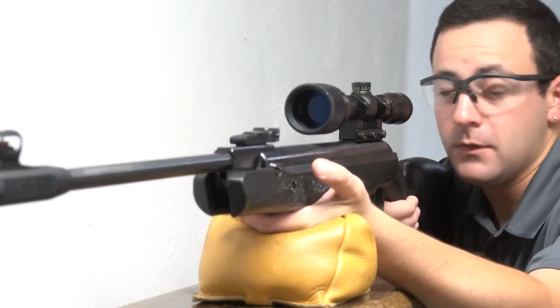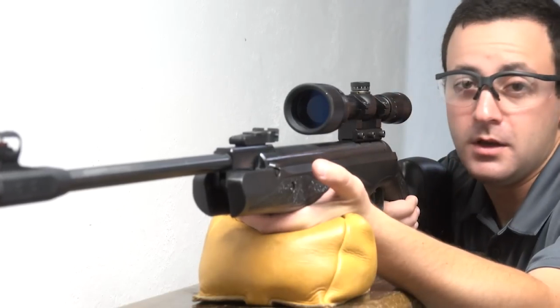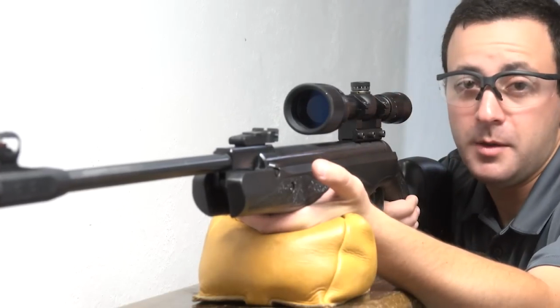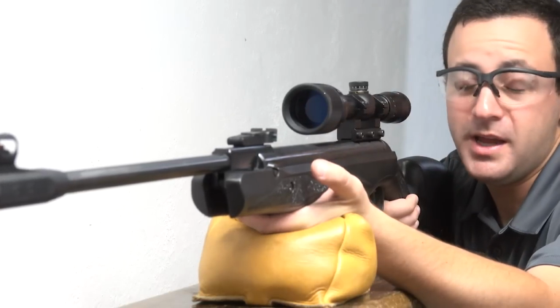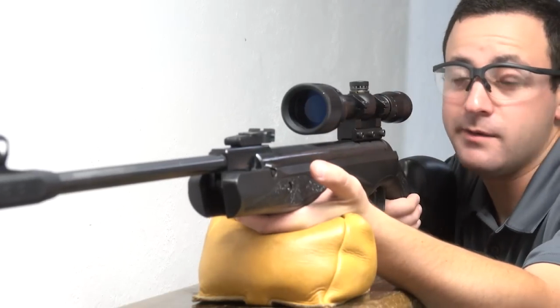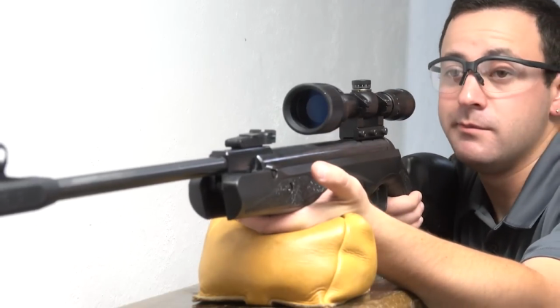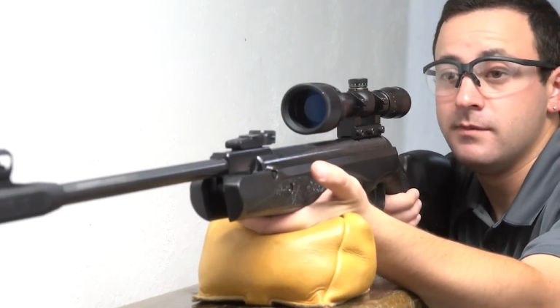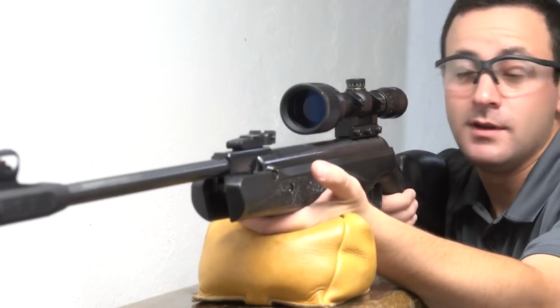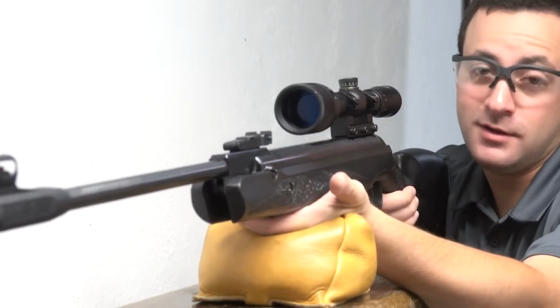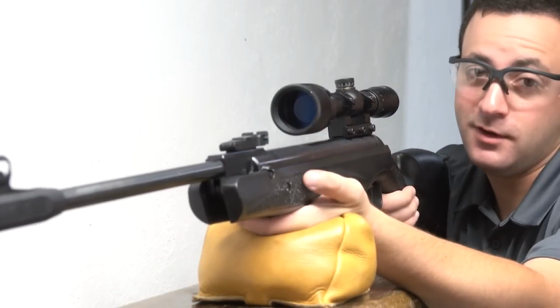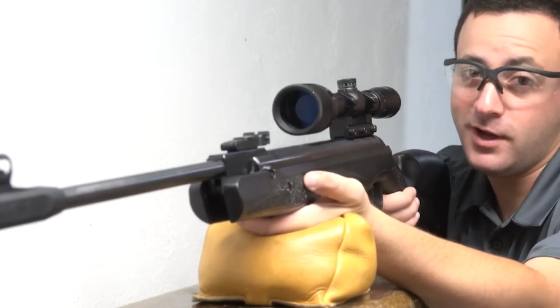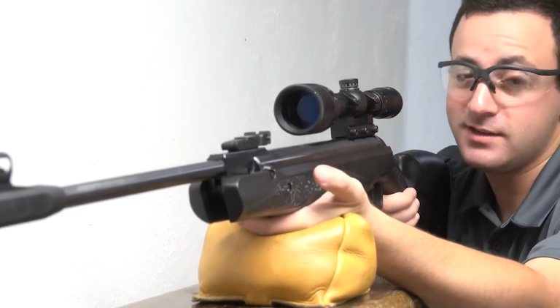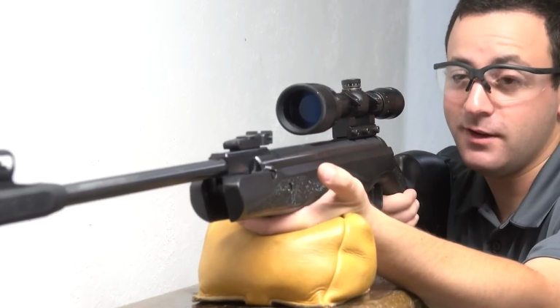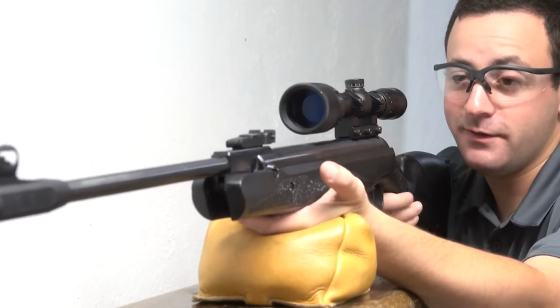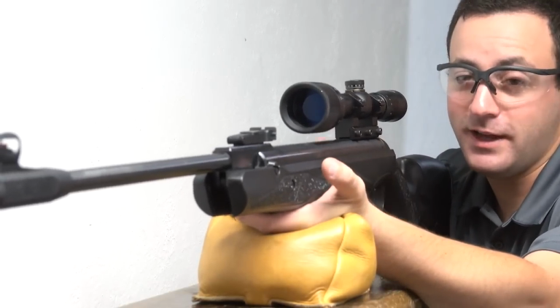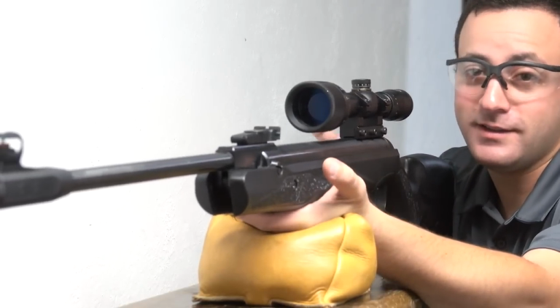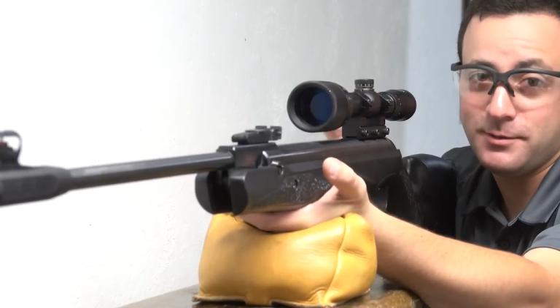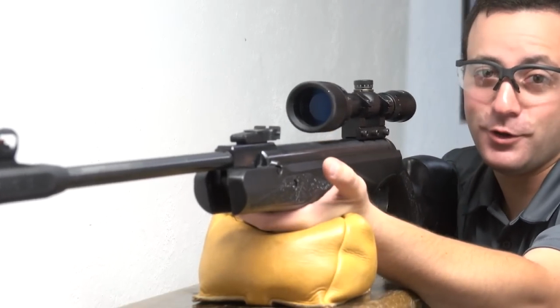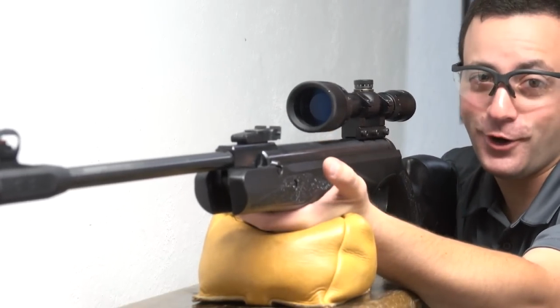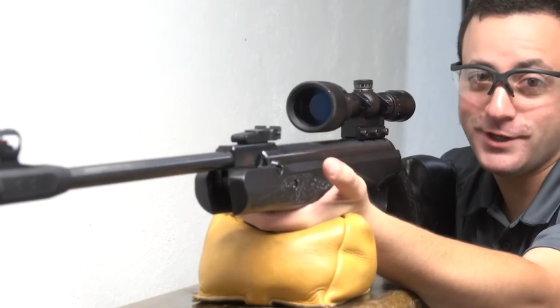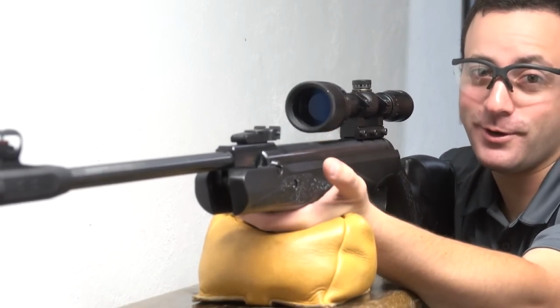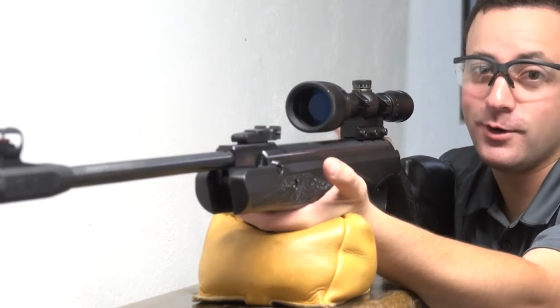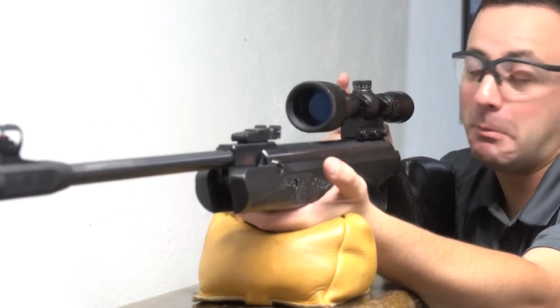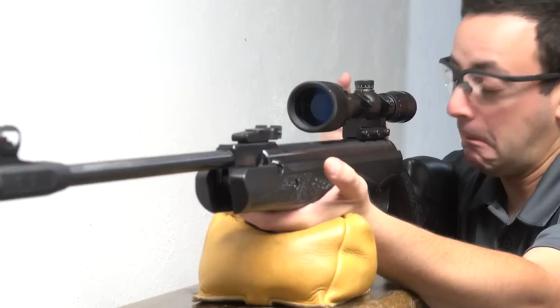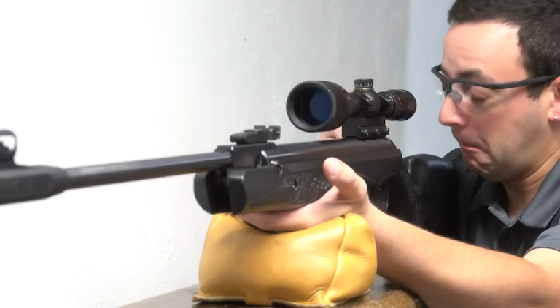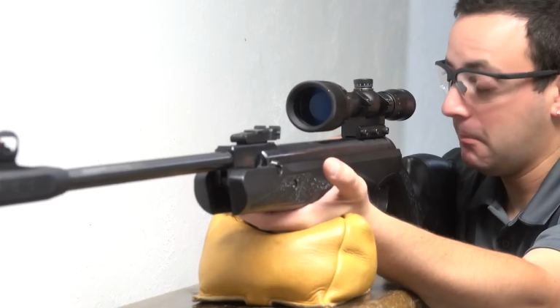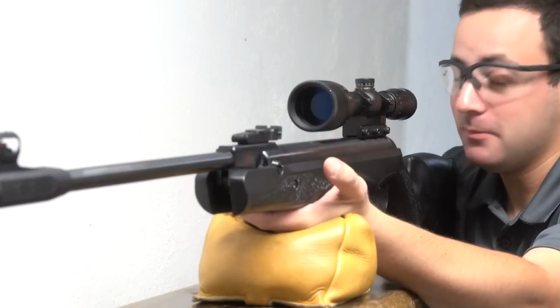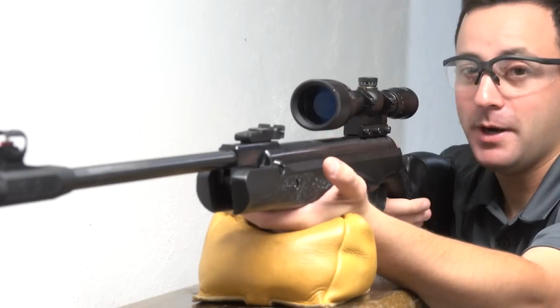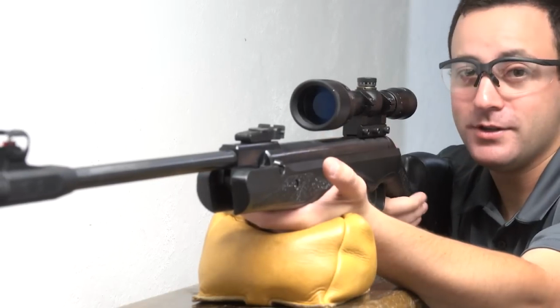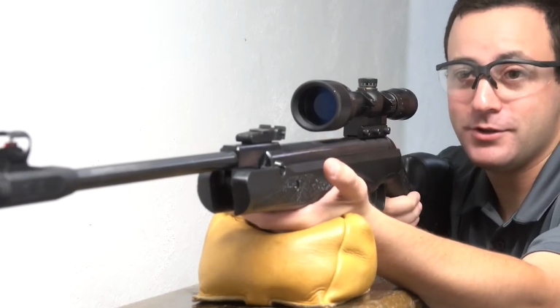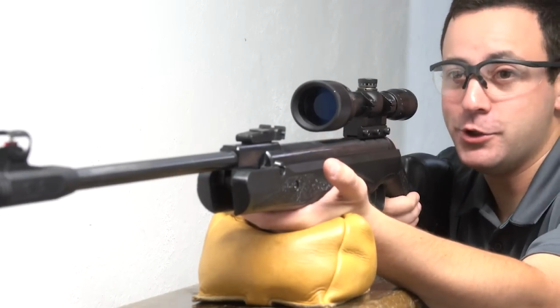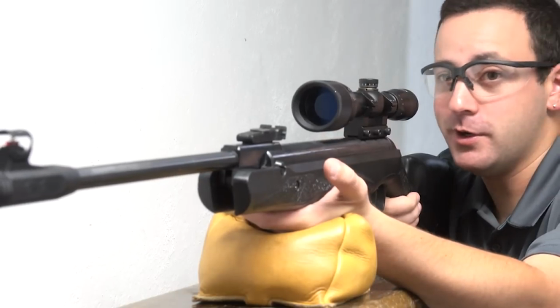Not bad. If you take time to learn your artillery hold, the Paris is a shooter.